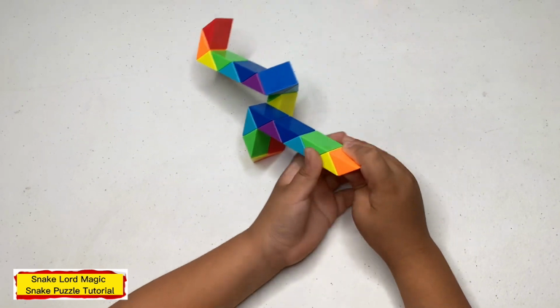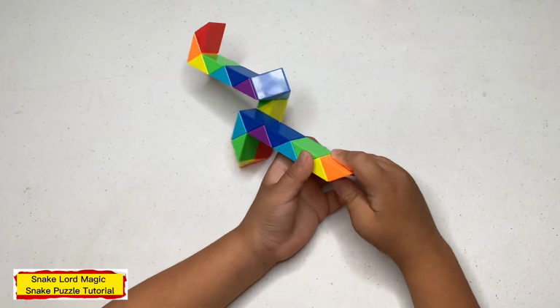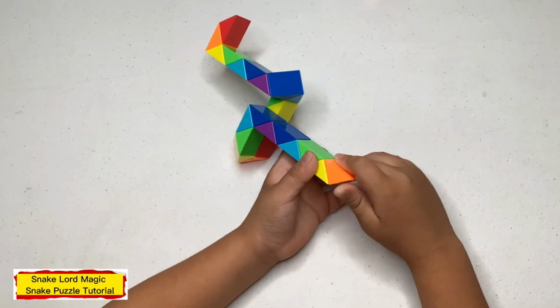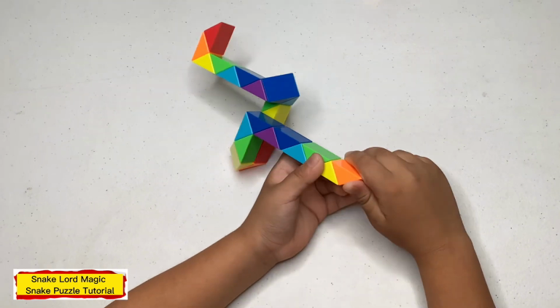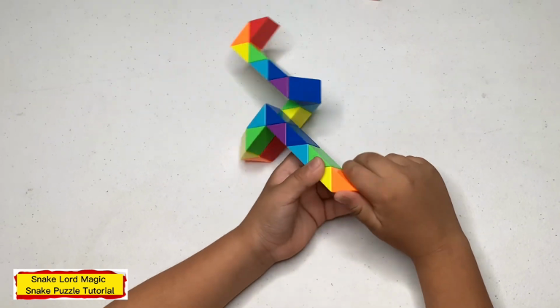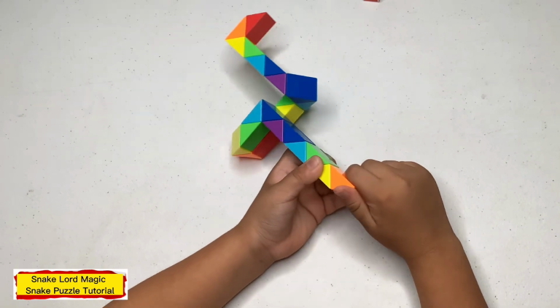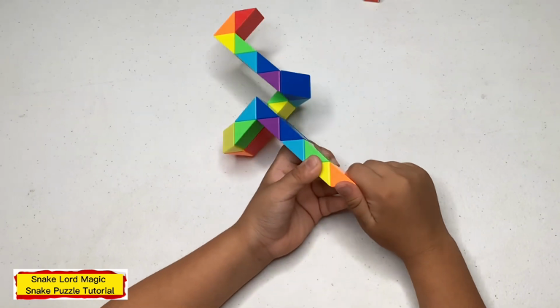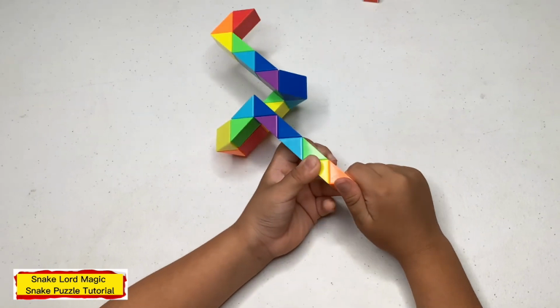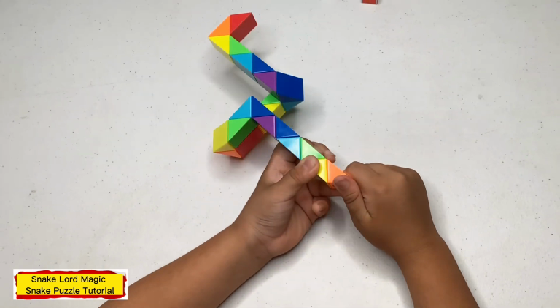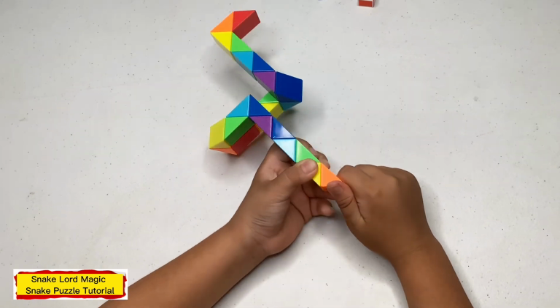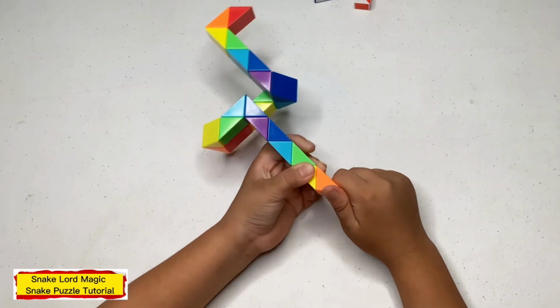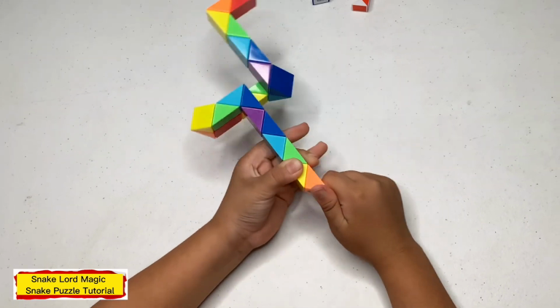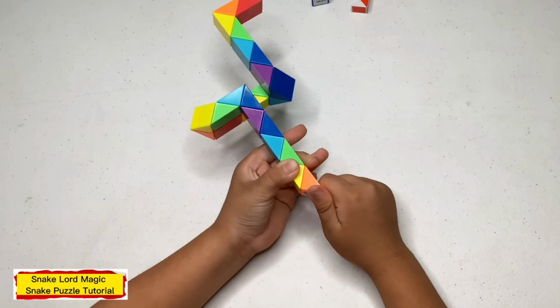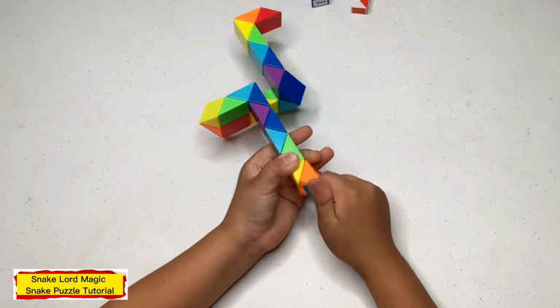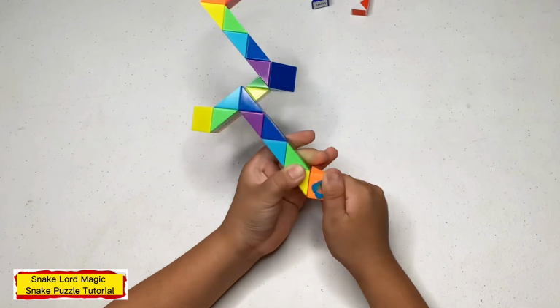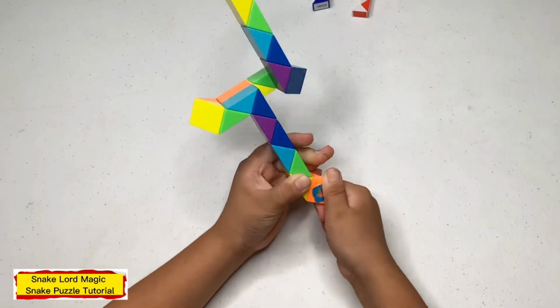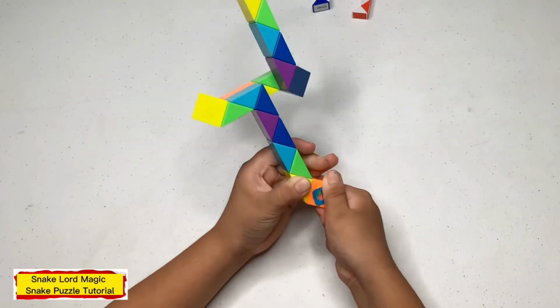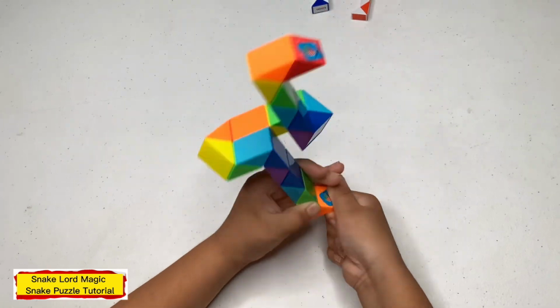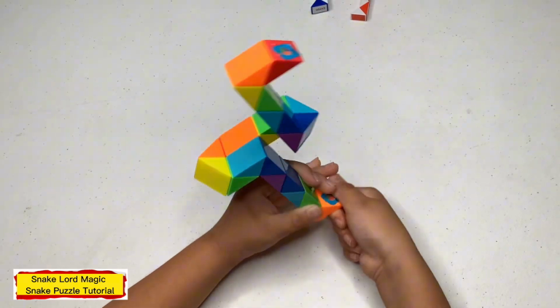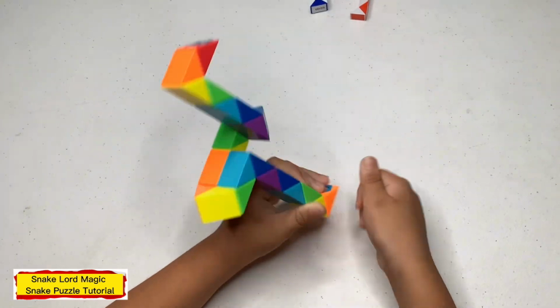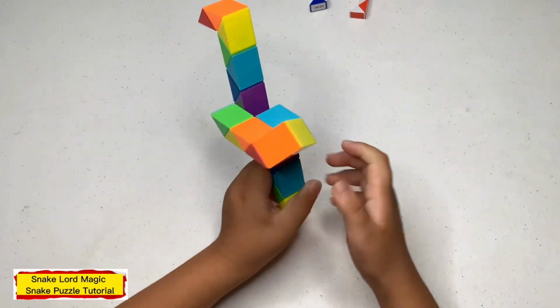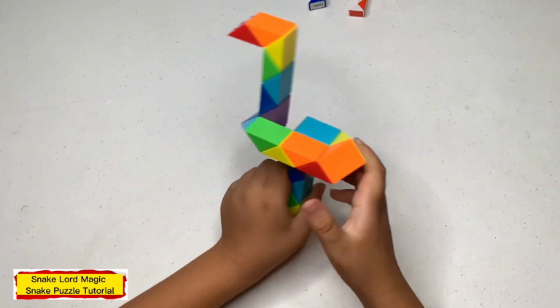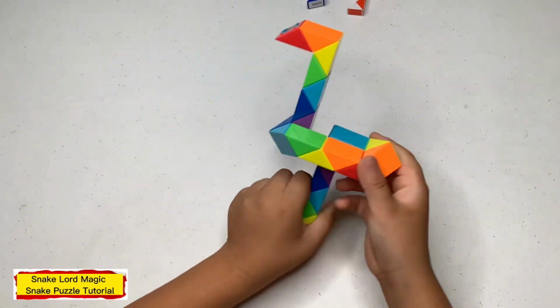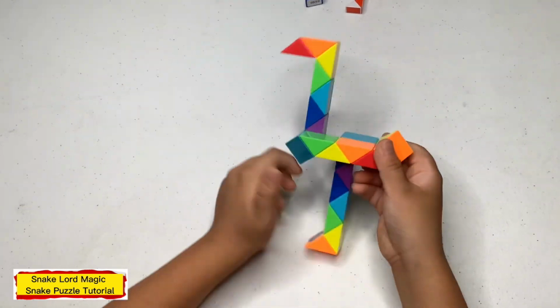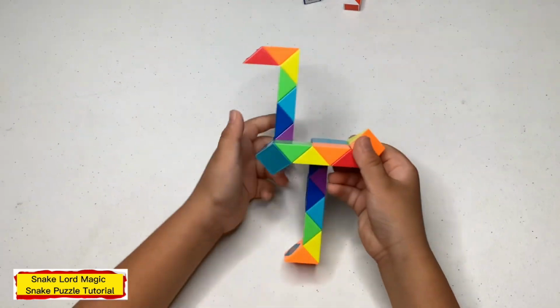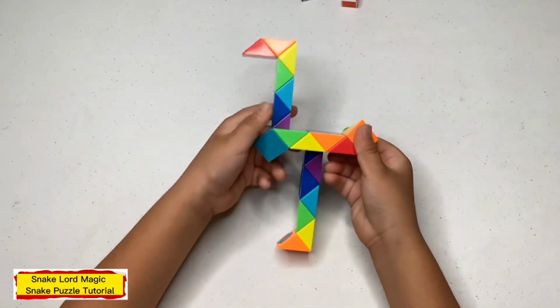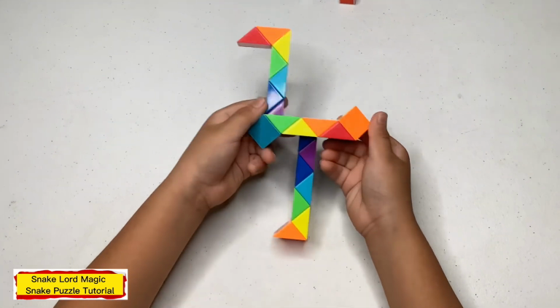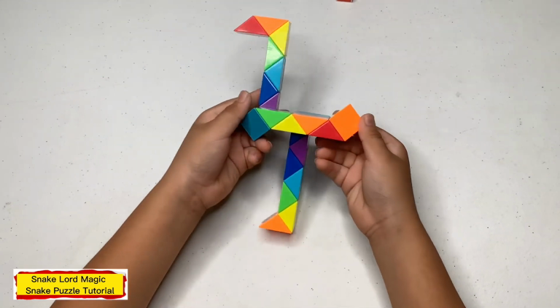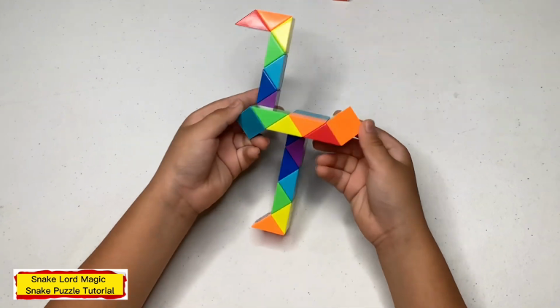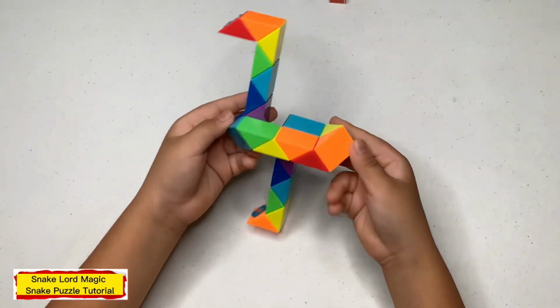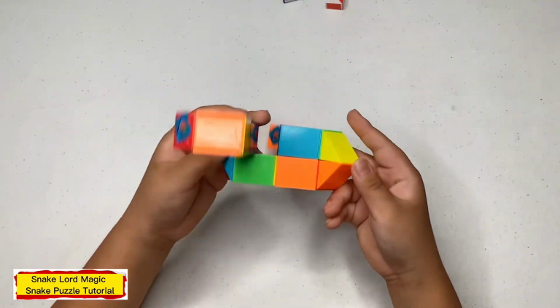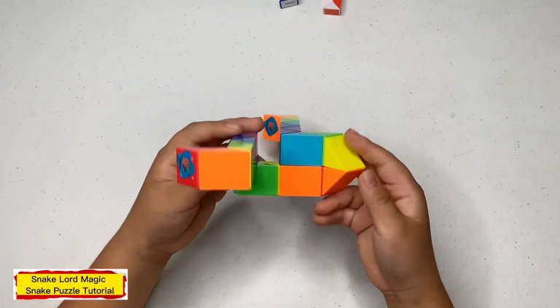This is what you look like — your finished crane.